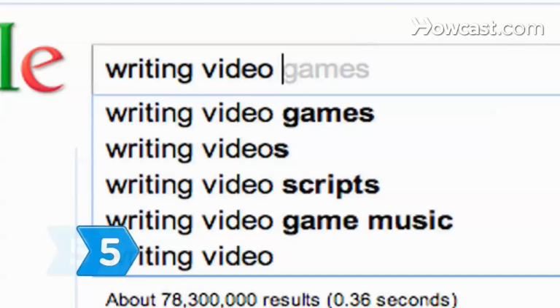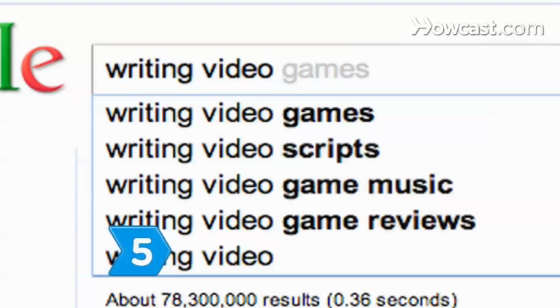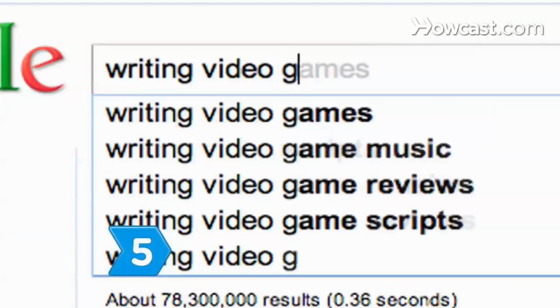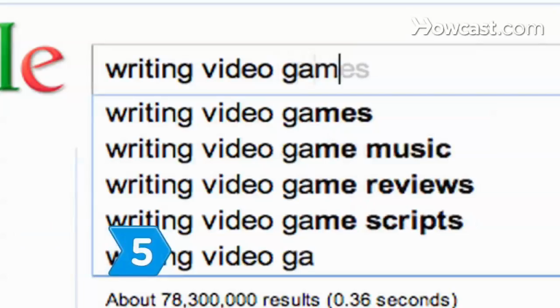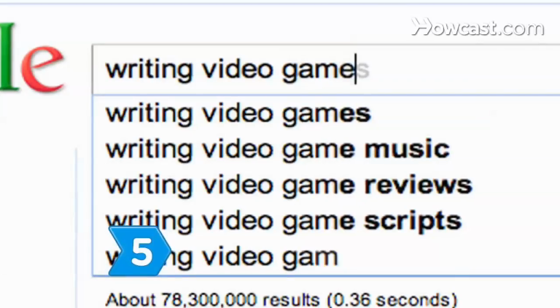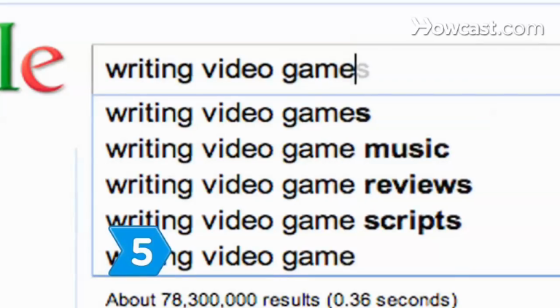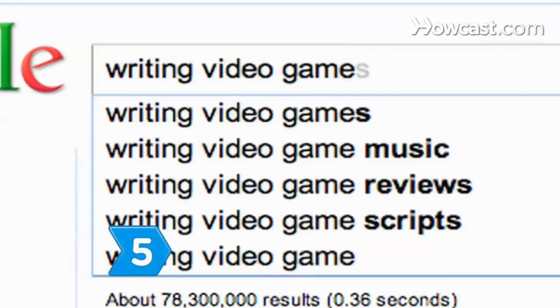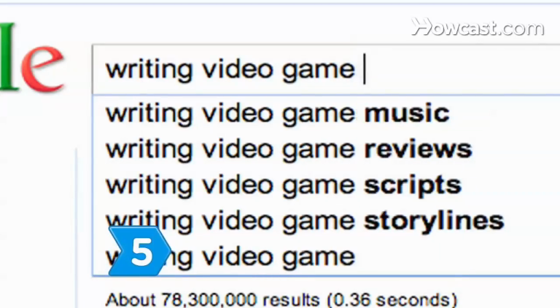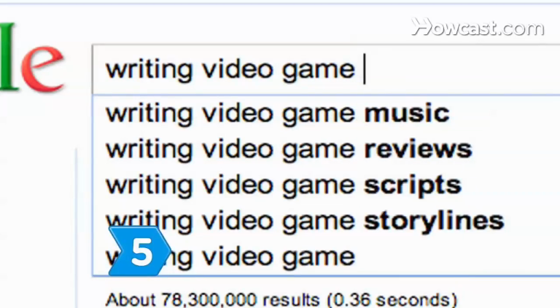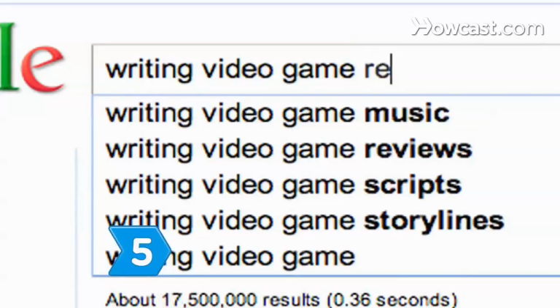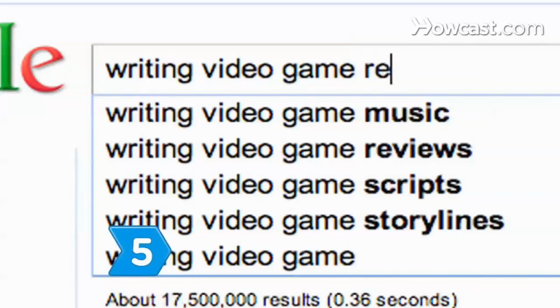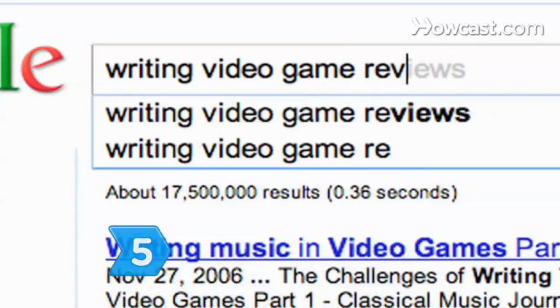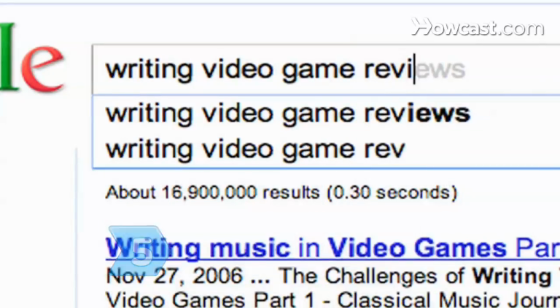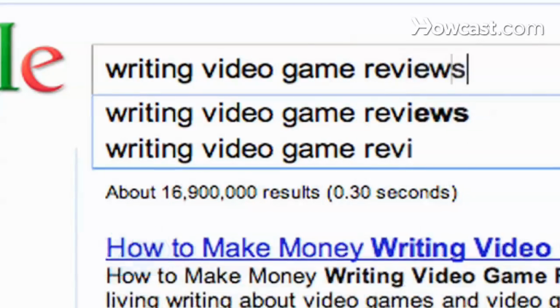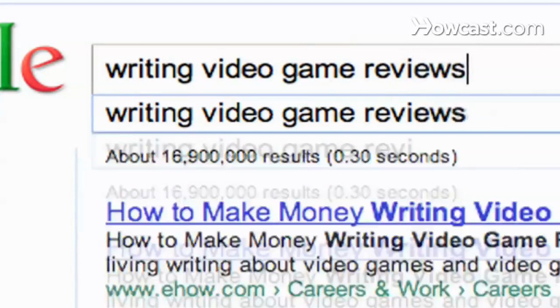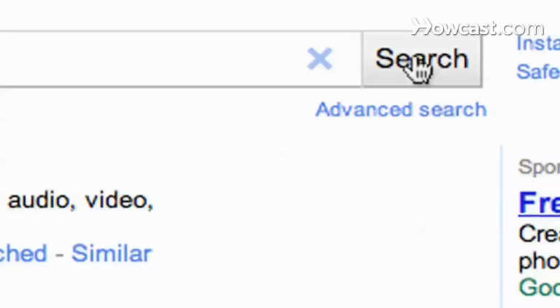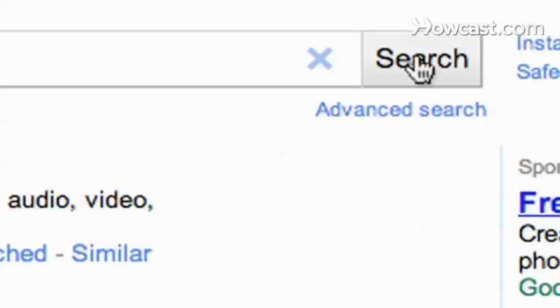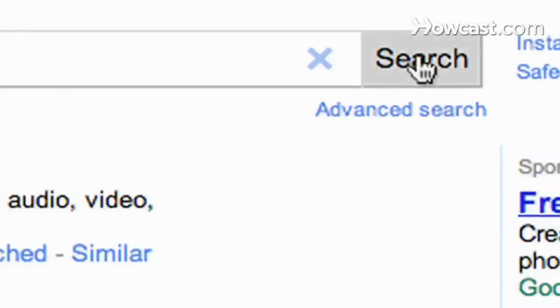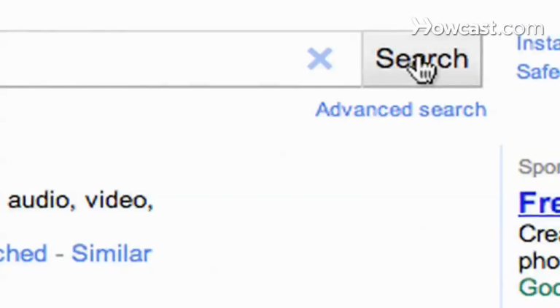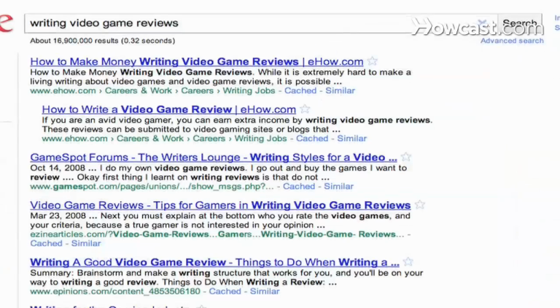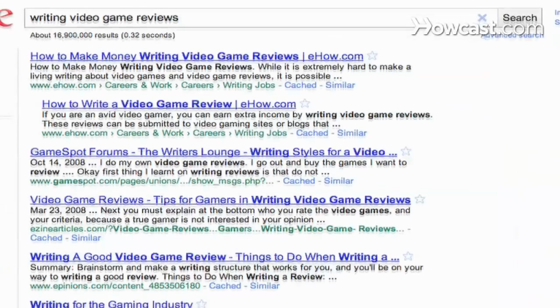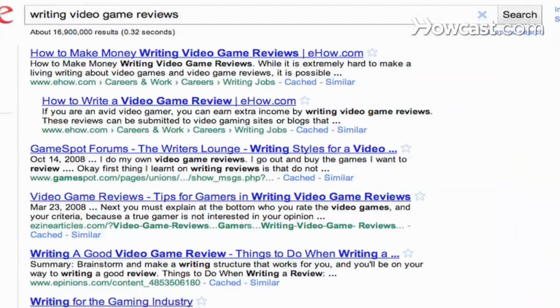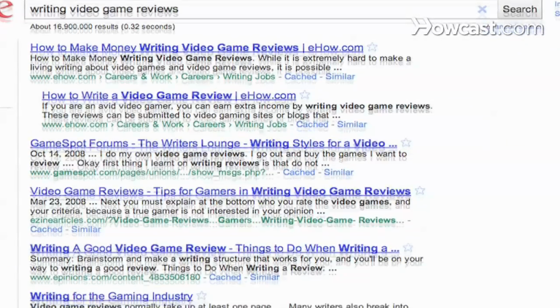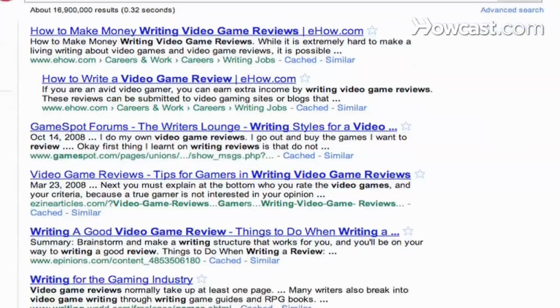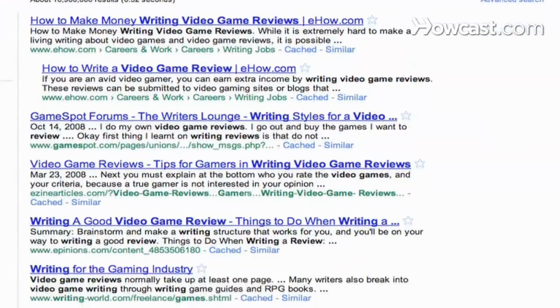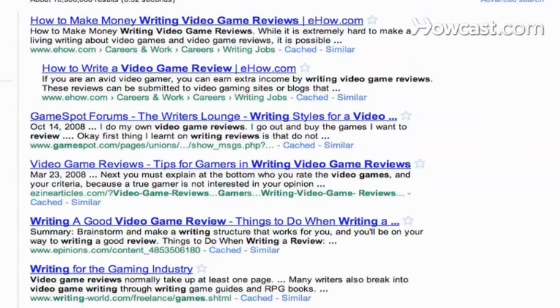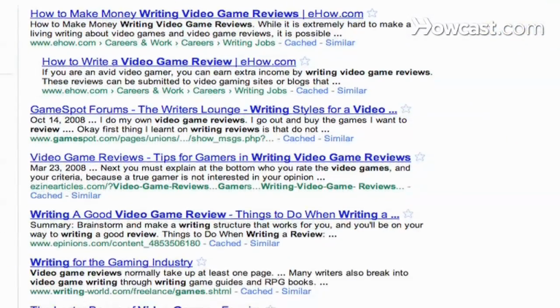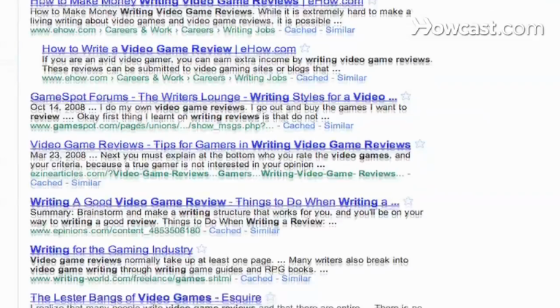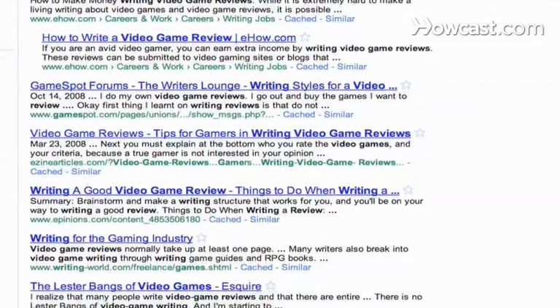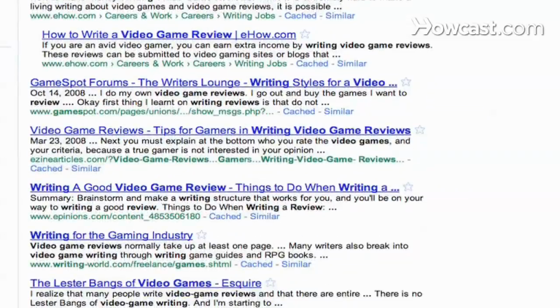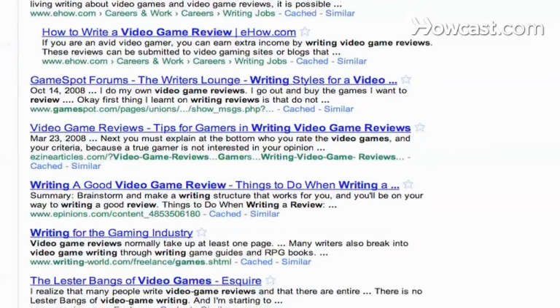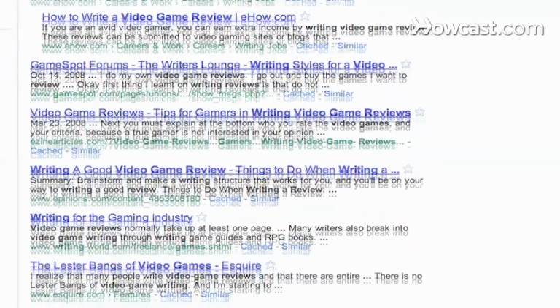Step 5. Start a blog or locate websites that will share advertising revenue with writers so you can get paid for your opinion and words.